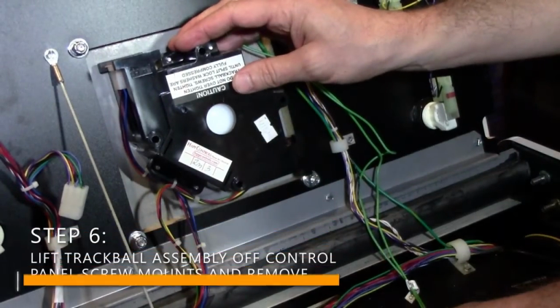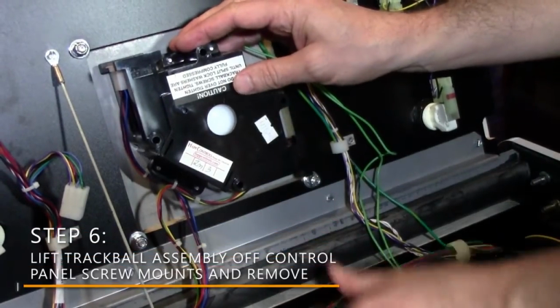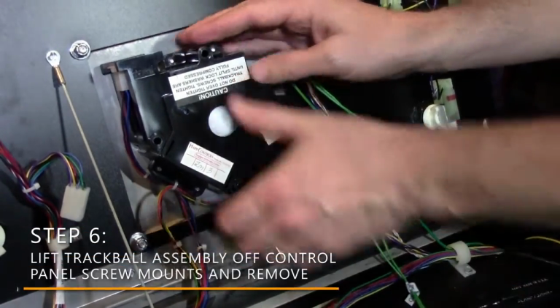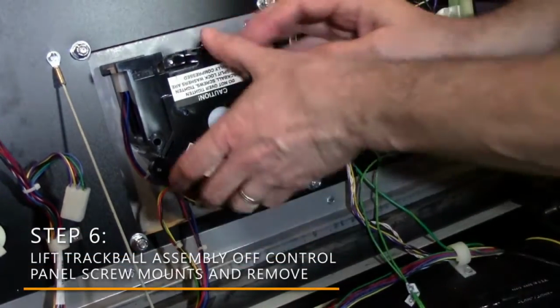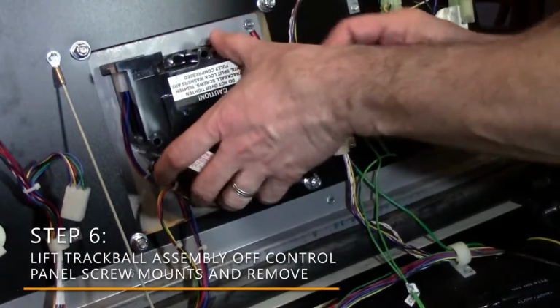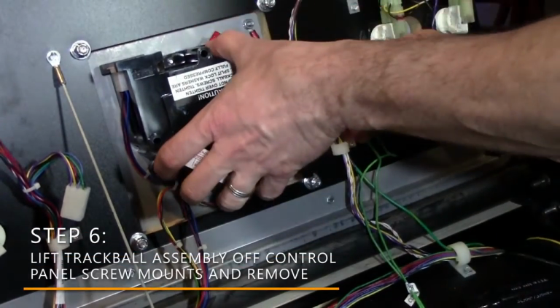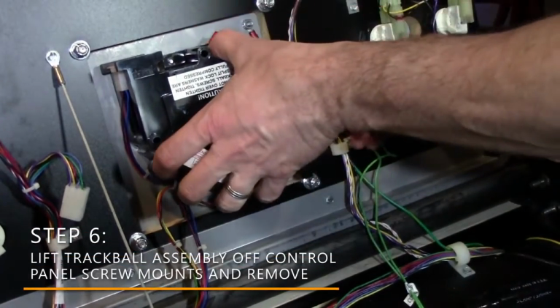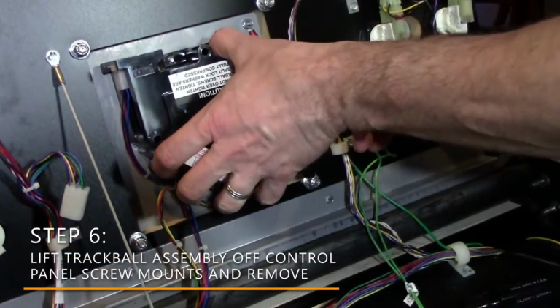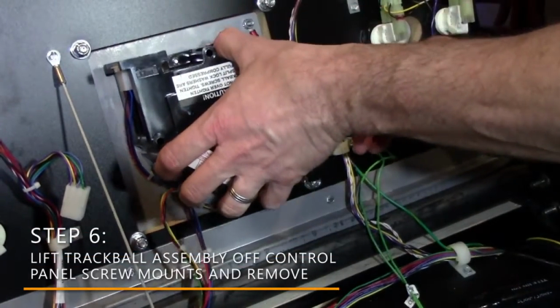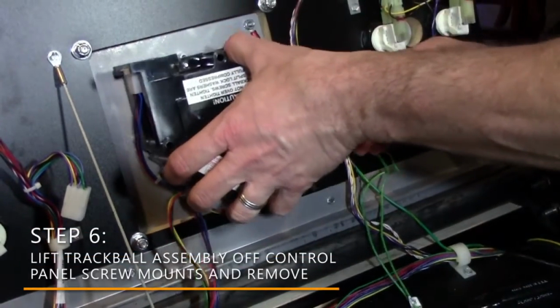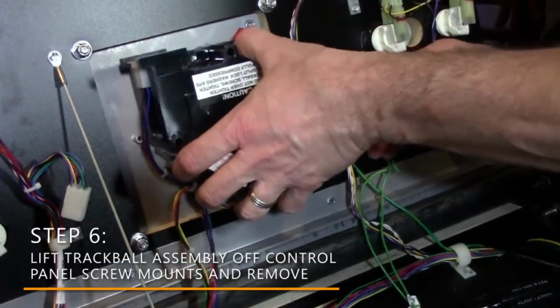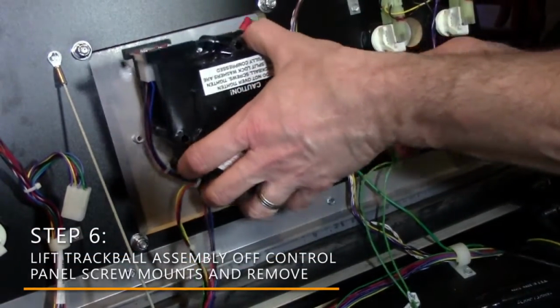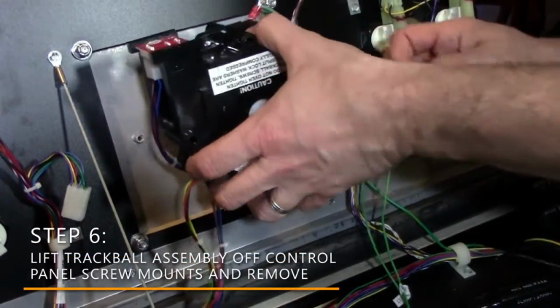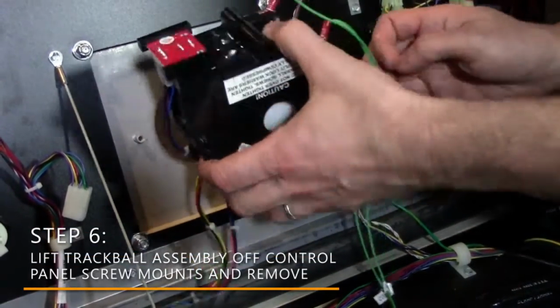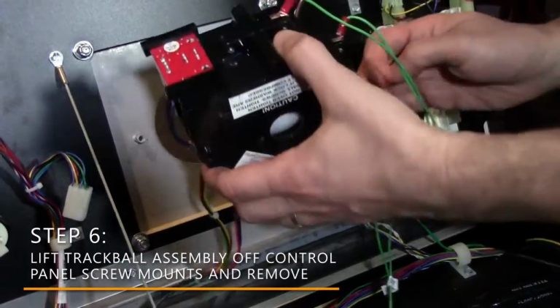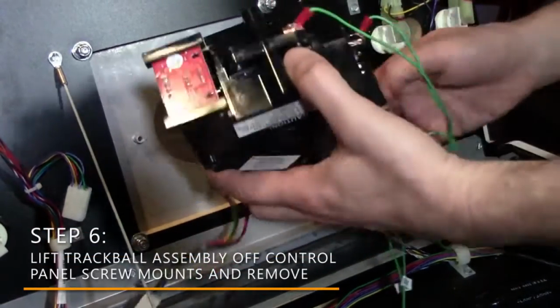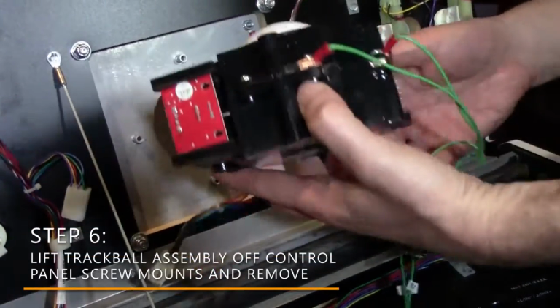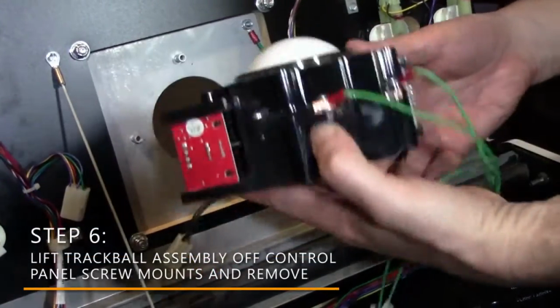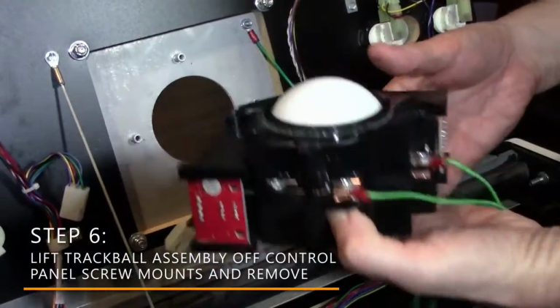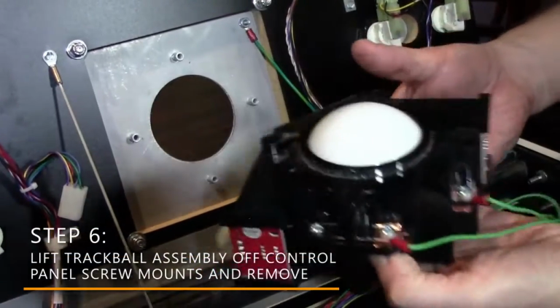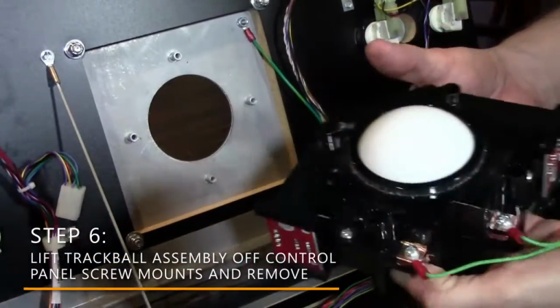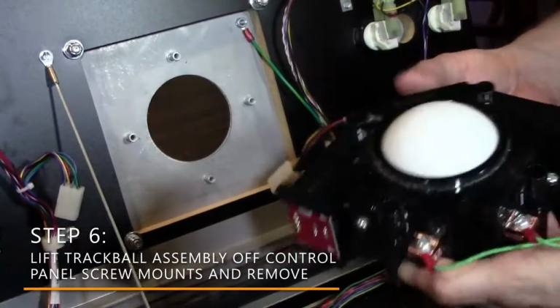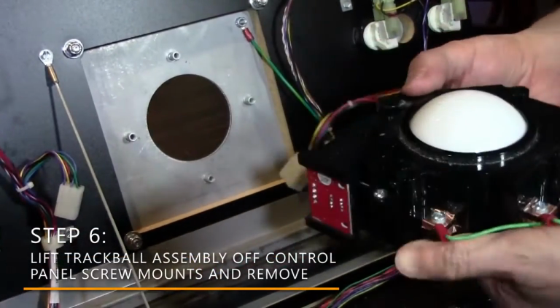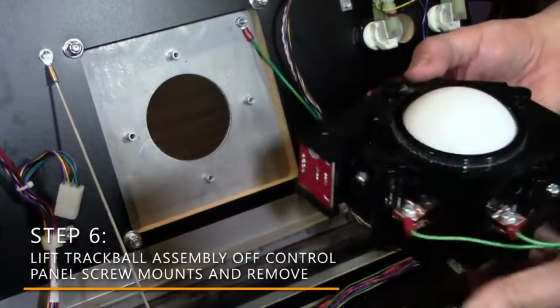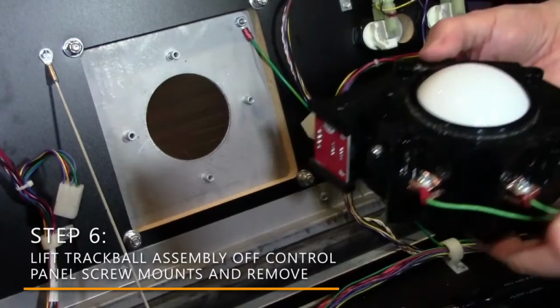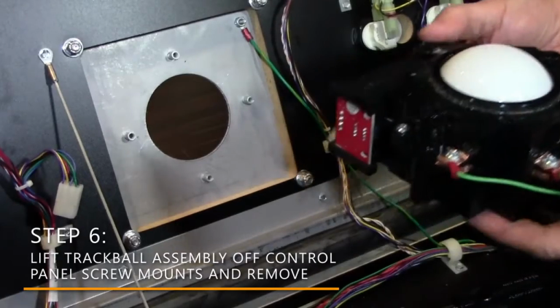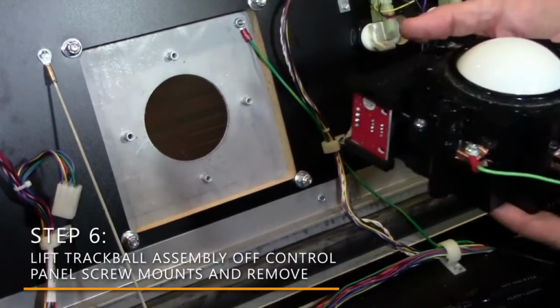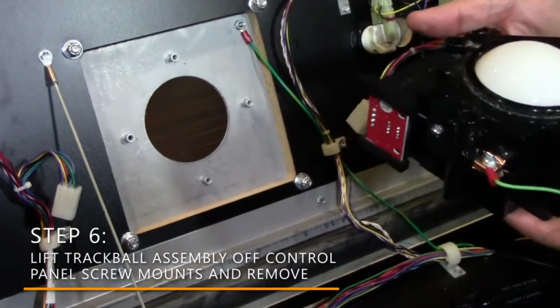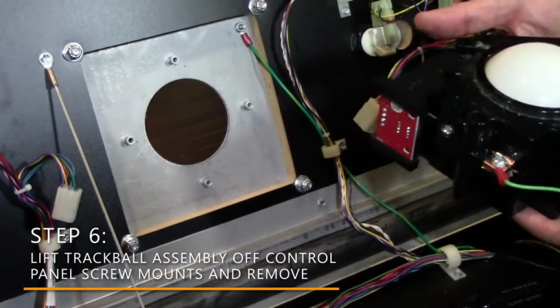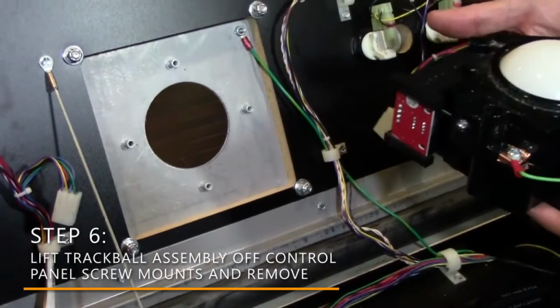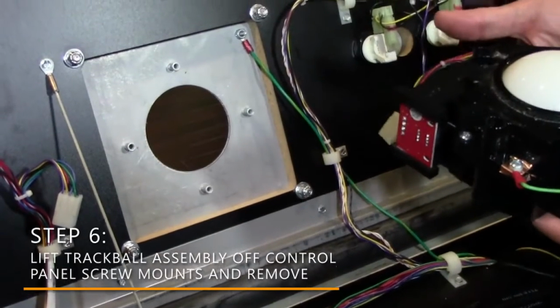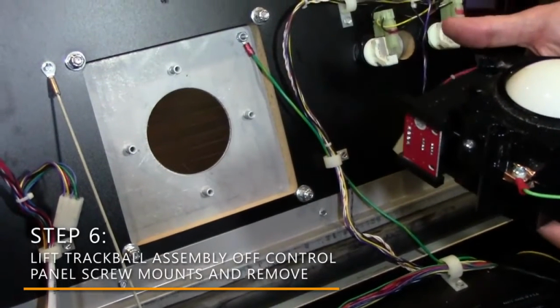Step 6. Lift the trackball assembly off the control panel screw mounts and remove.